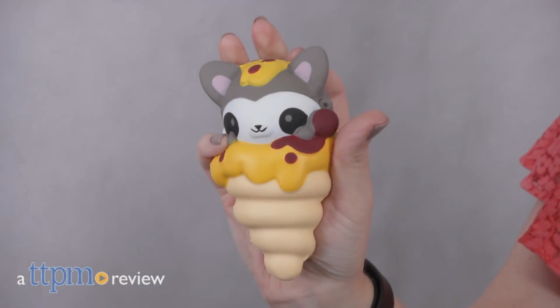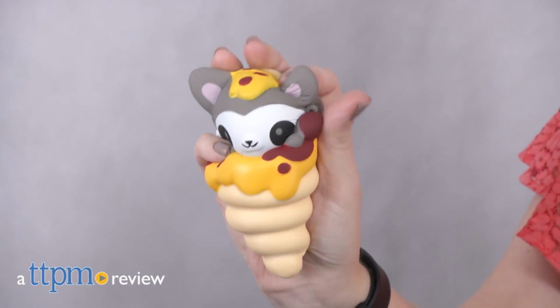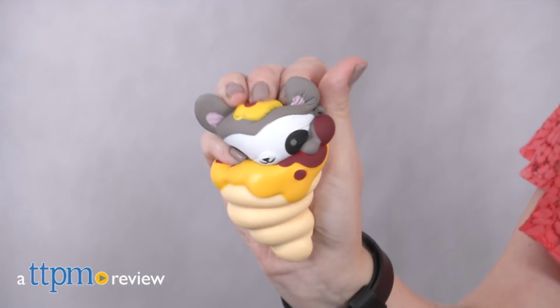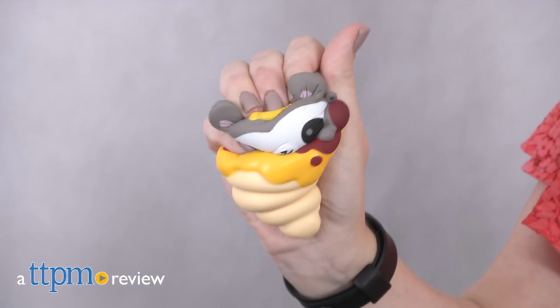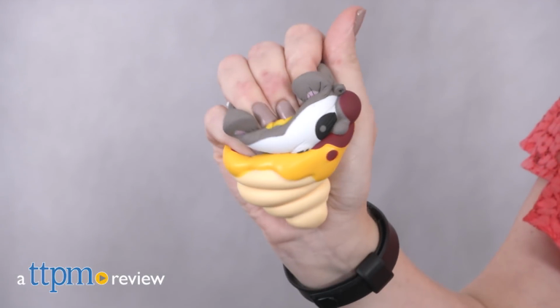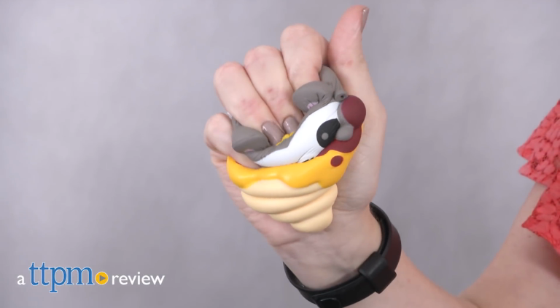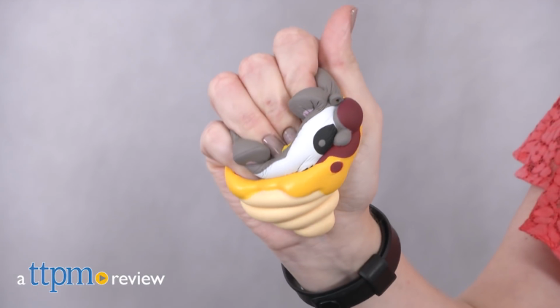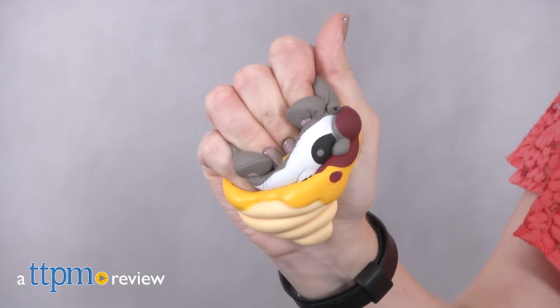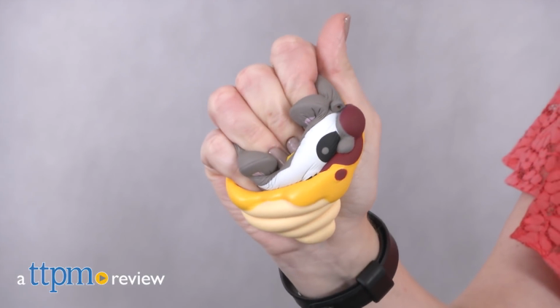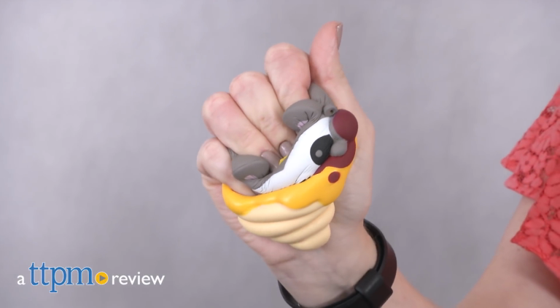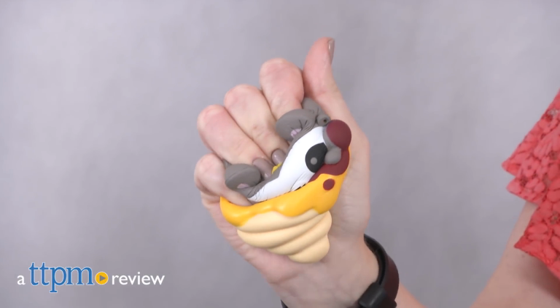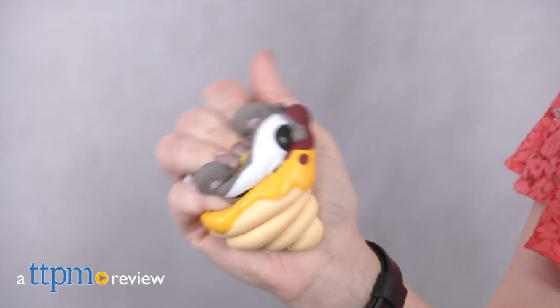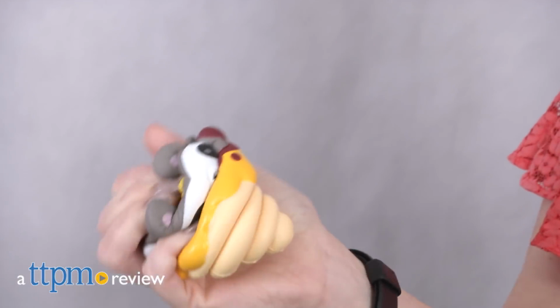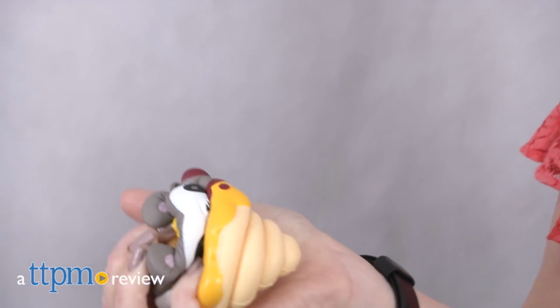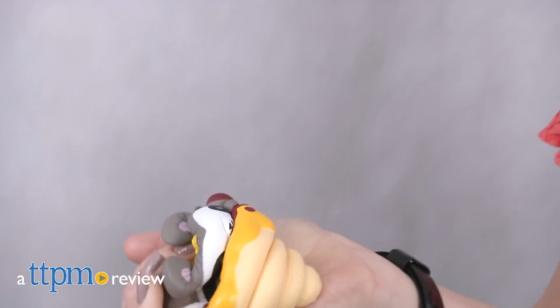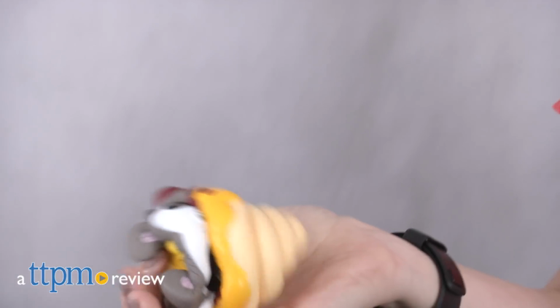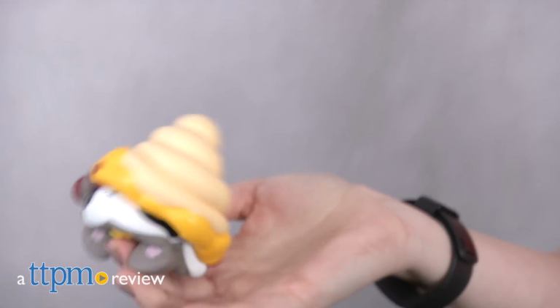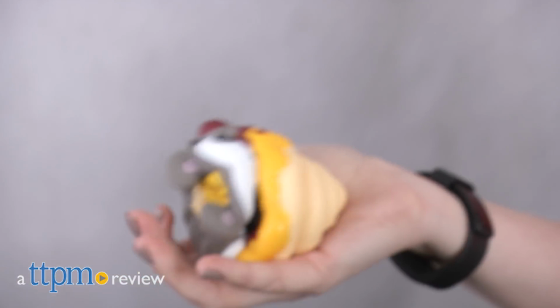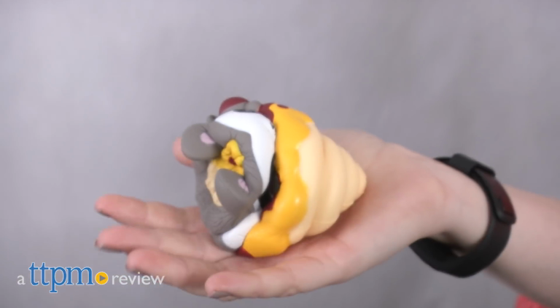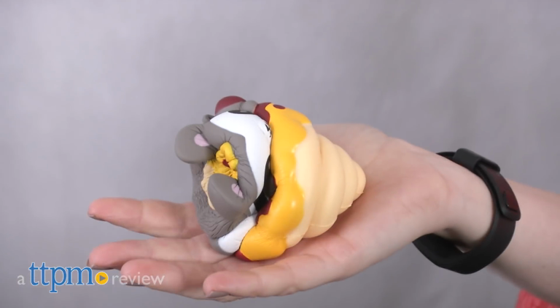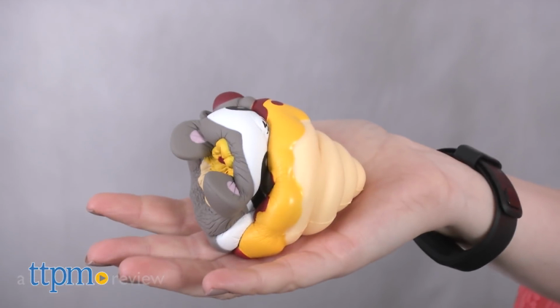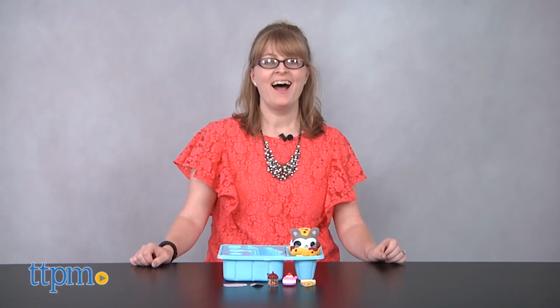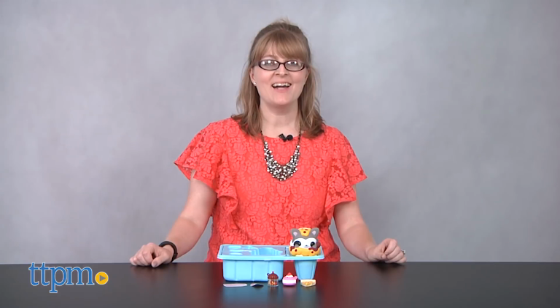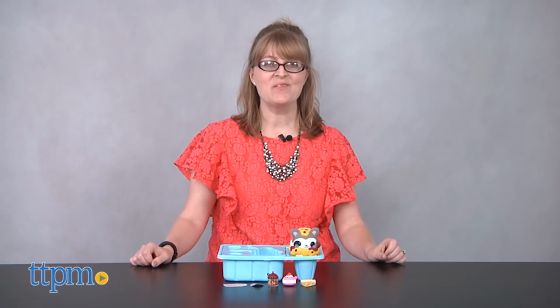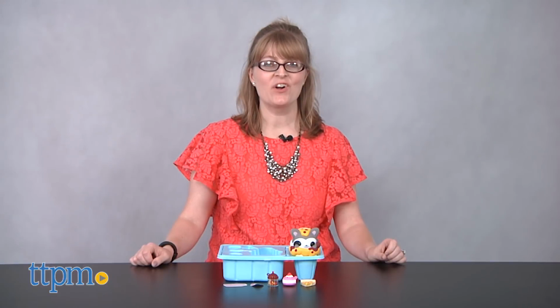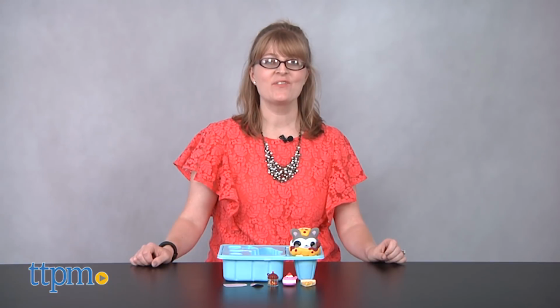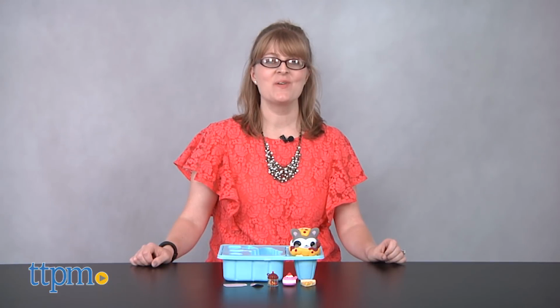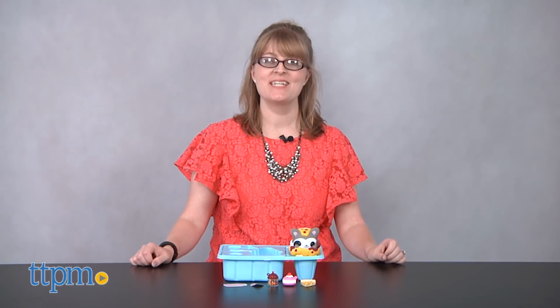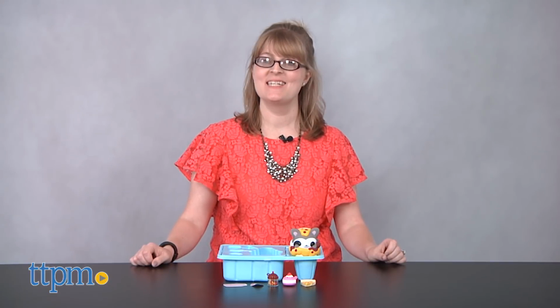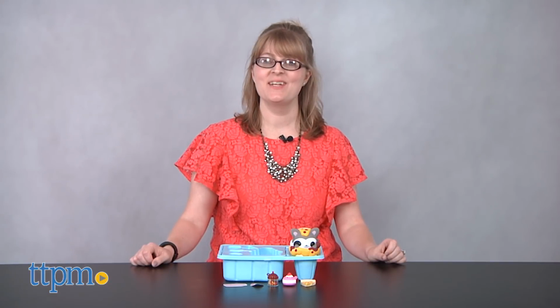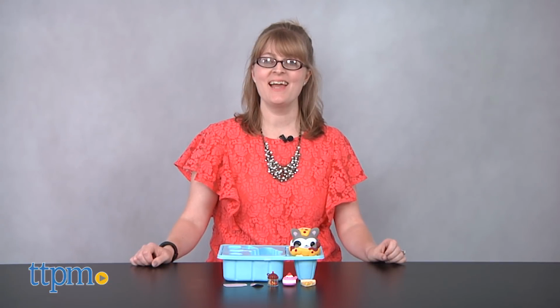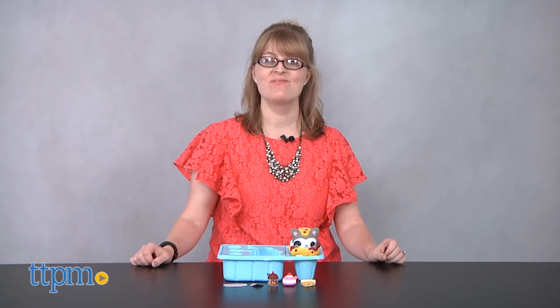They're smooshy and squishy, and you won't want to put them down. Hi, I'm Laurie from TTPM.